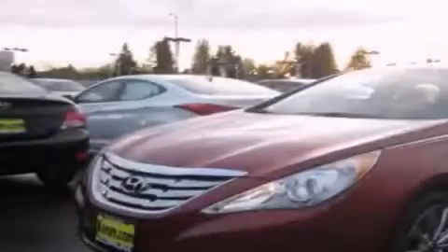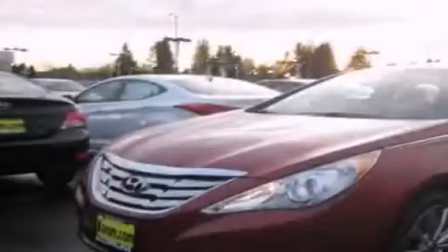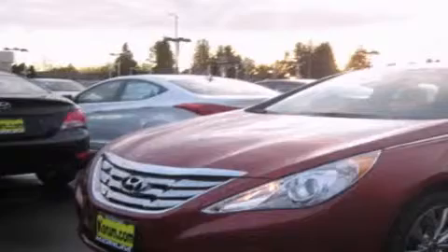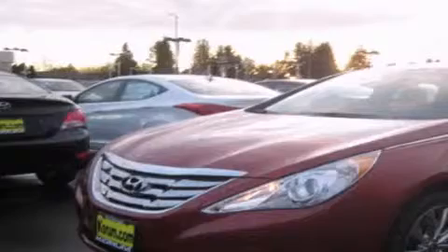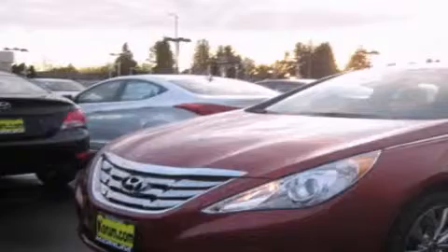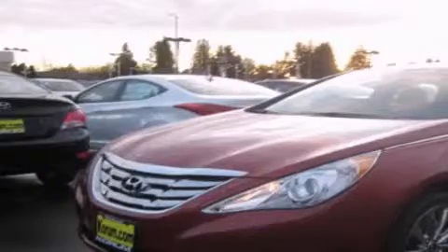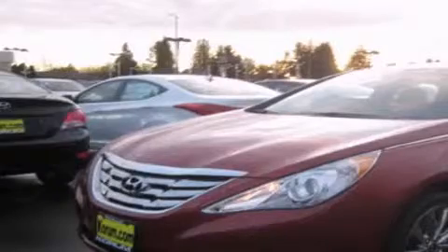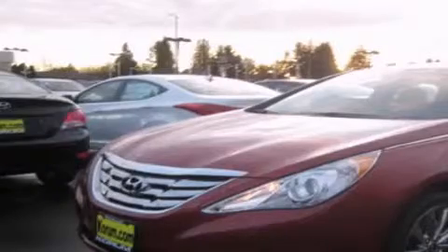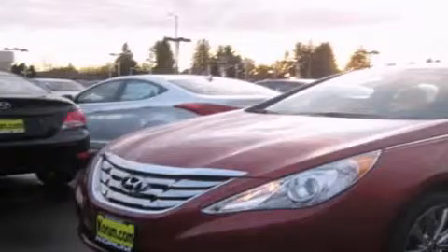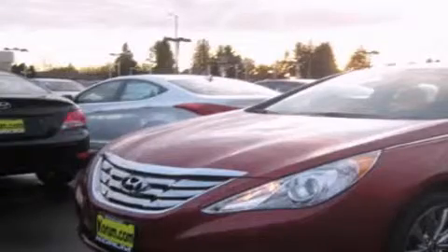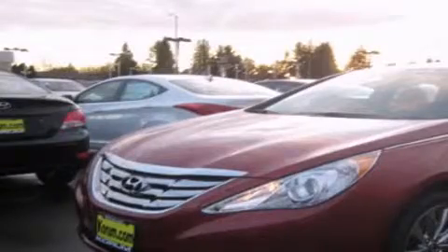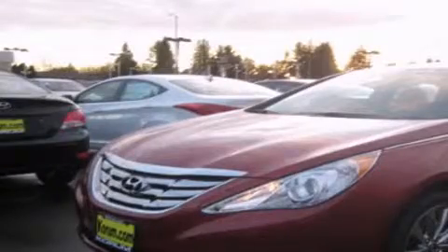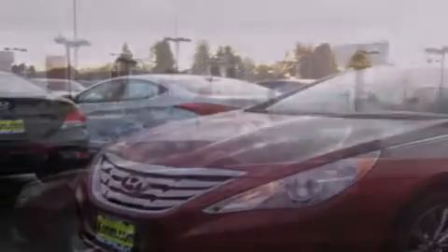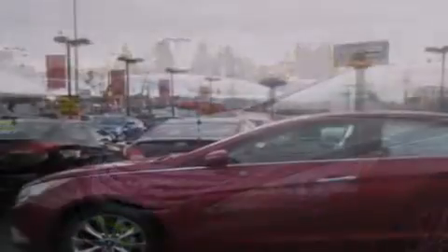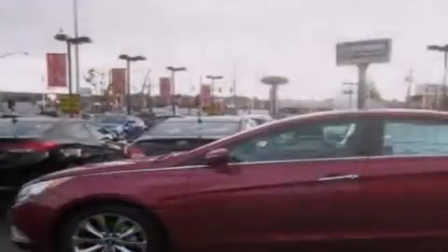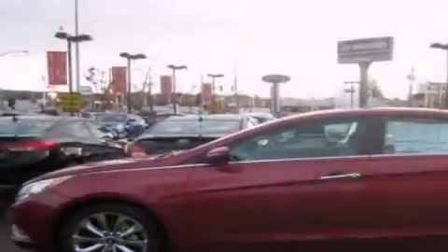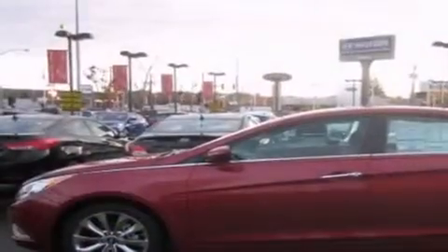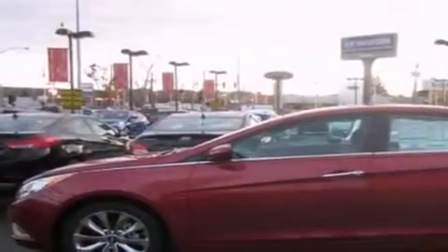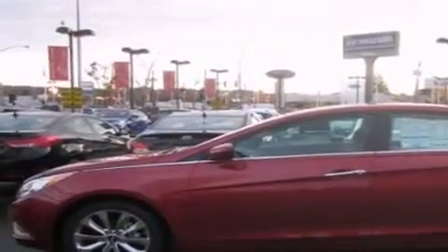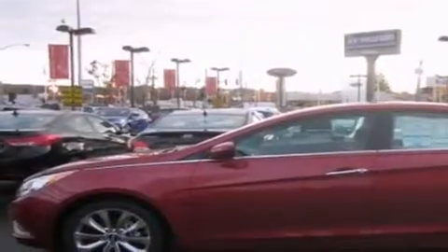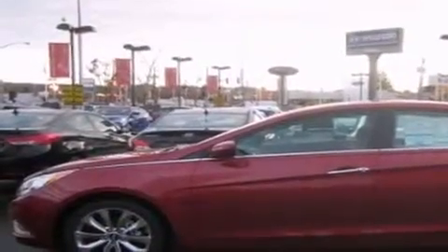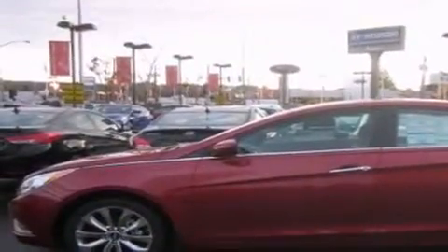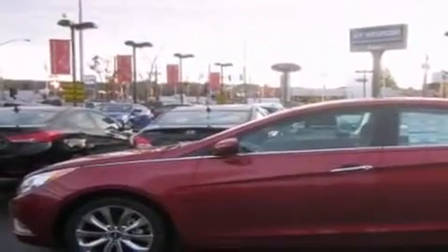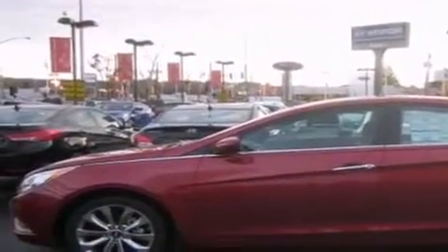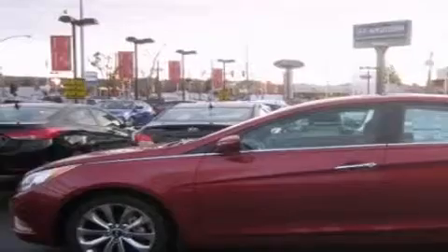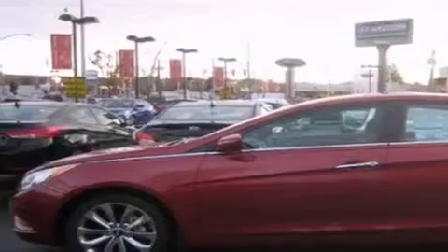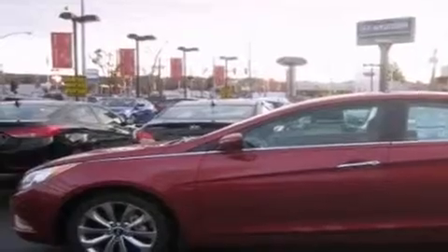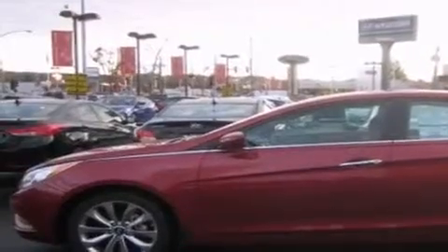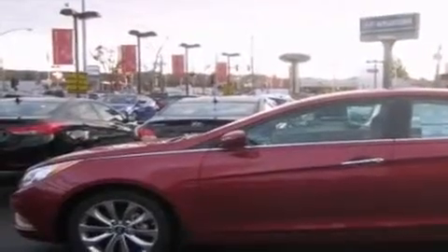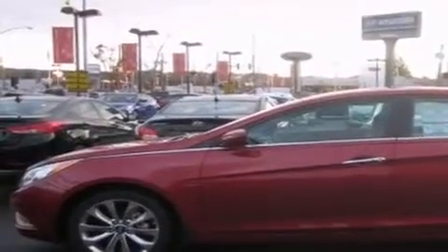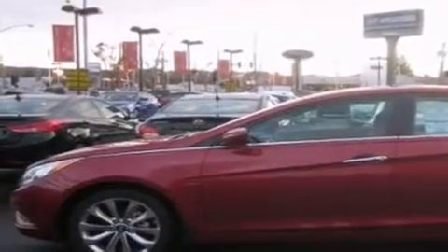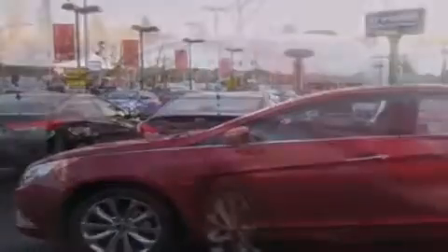This is a brand new 2012 Hyundai Sonata. It has a 2.0 liter 4-cylinder engine and an automatic transmission.